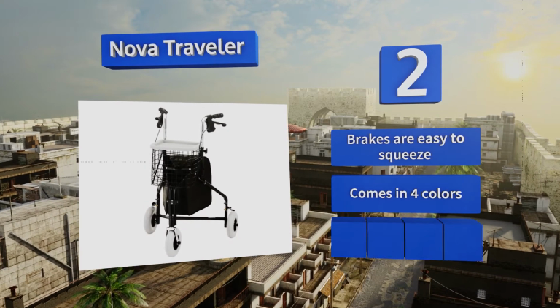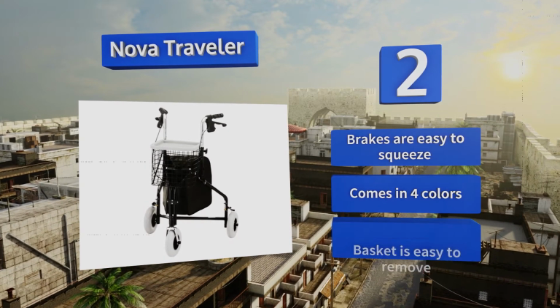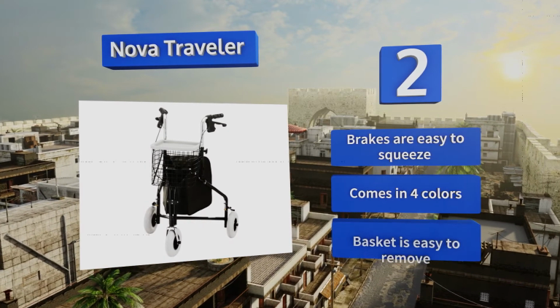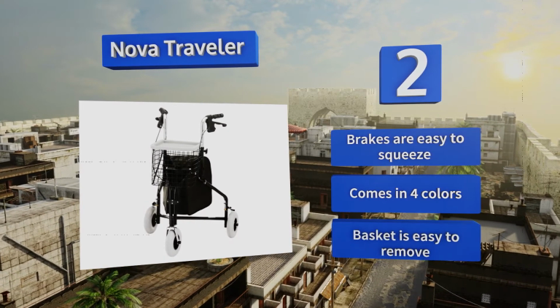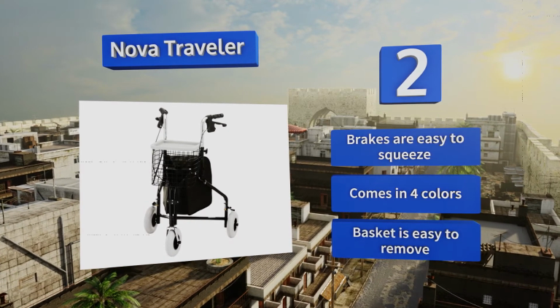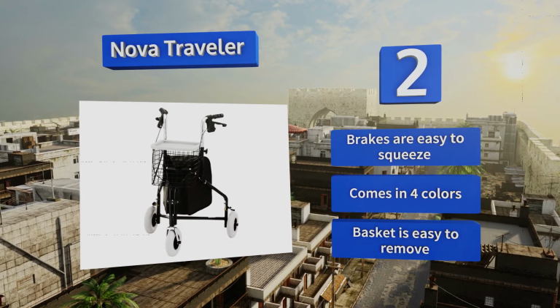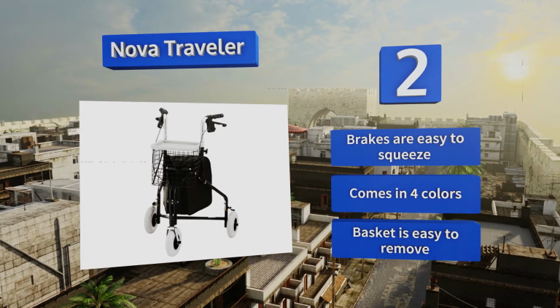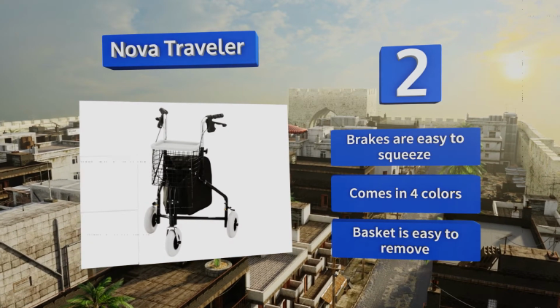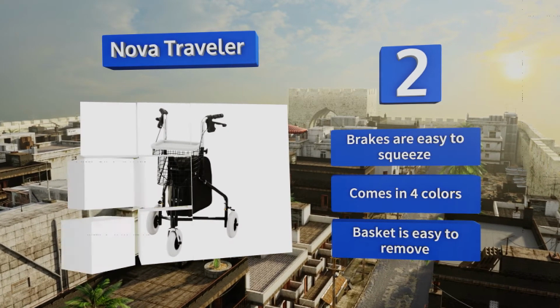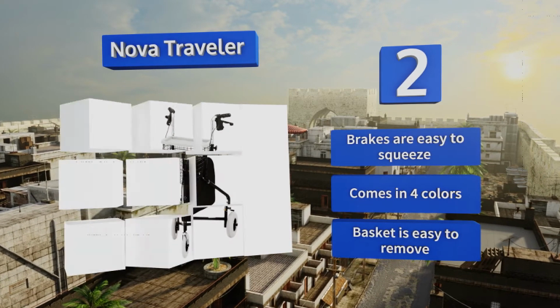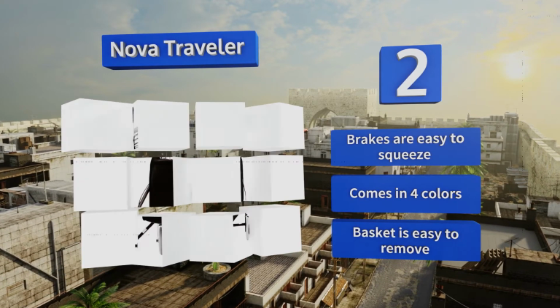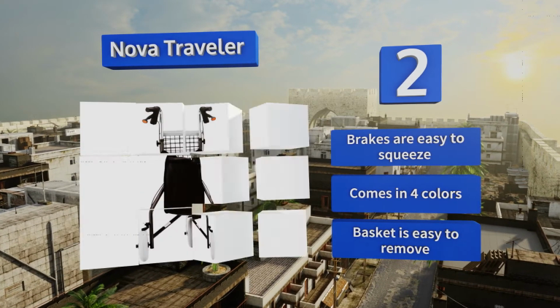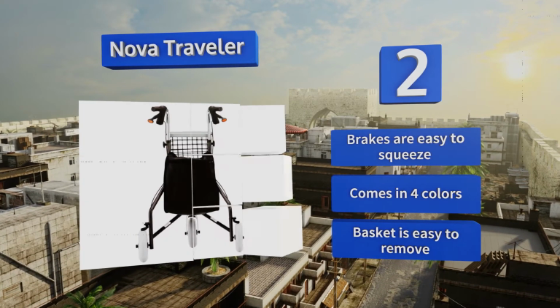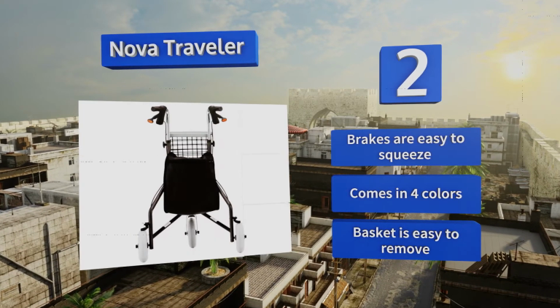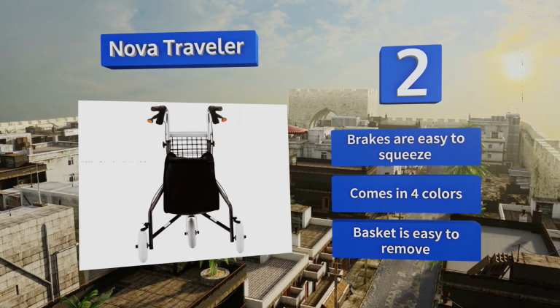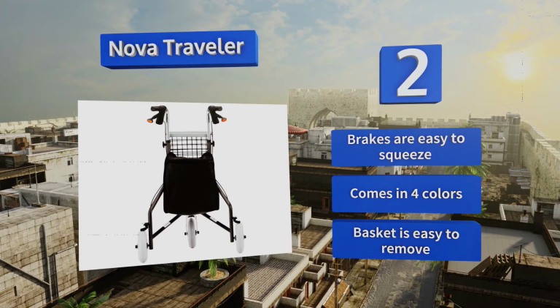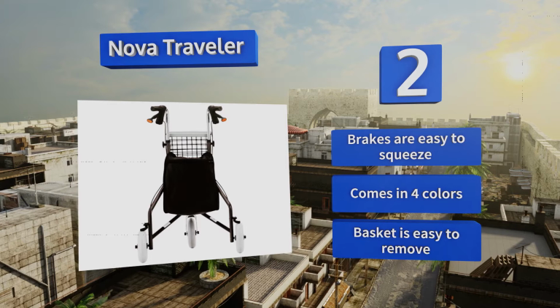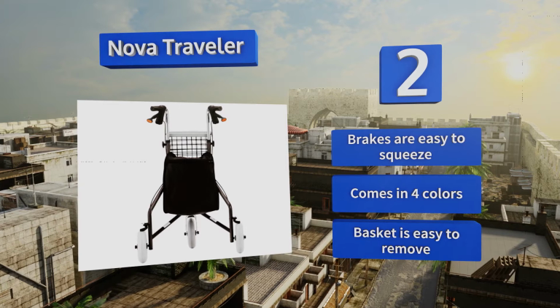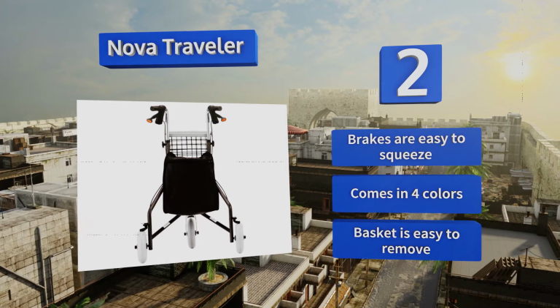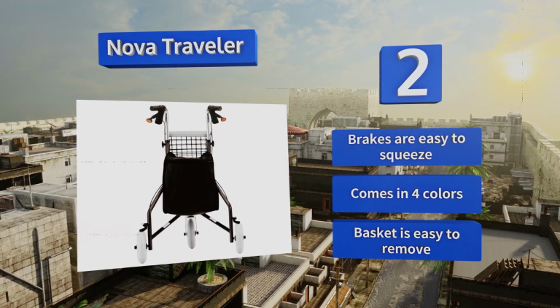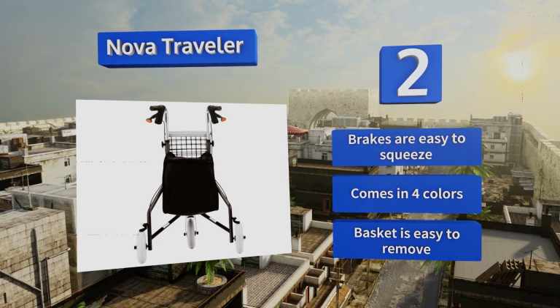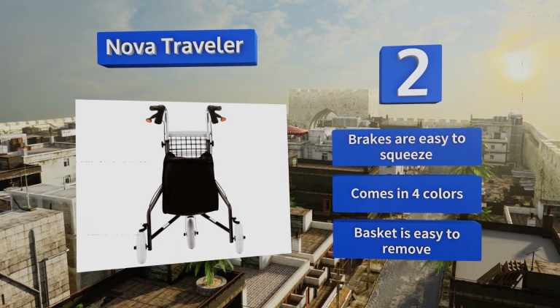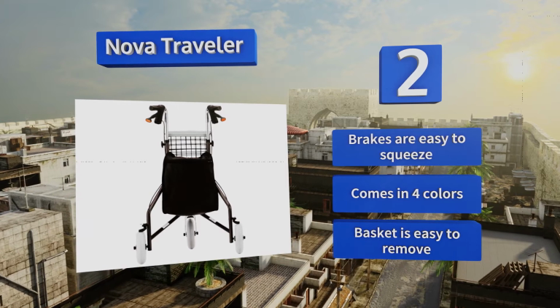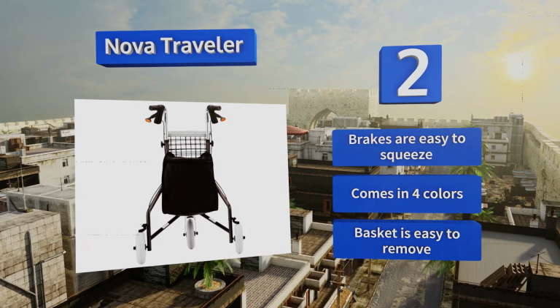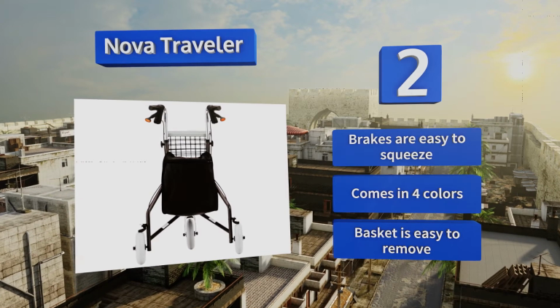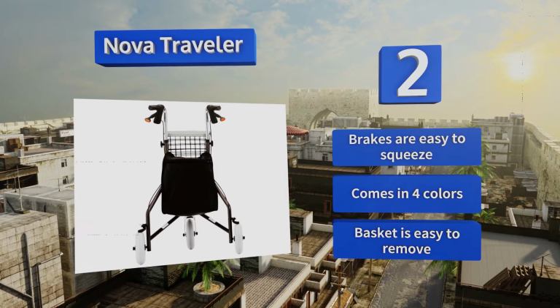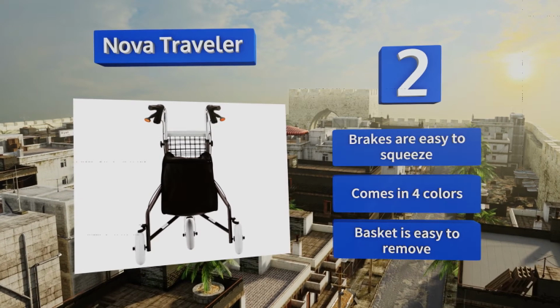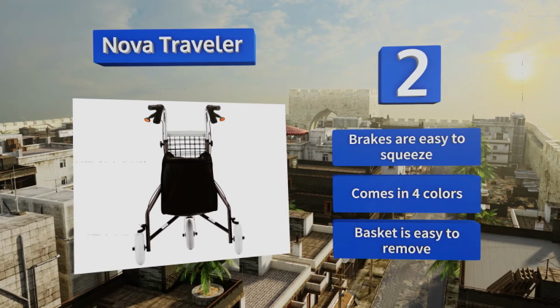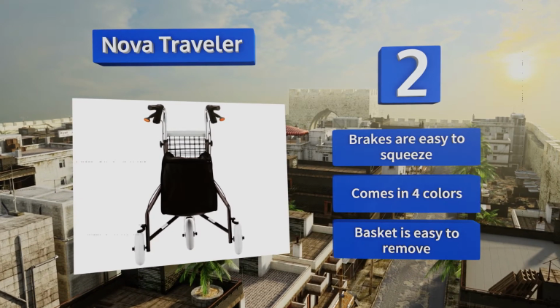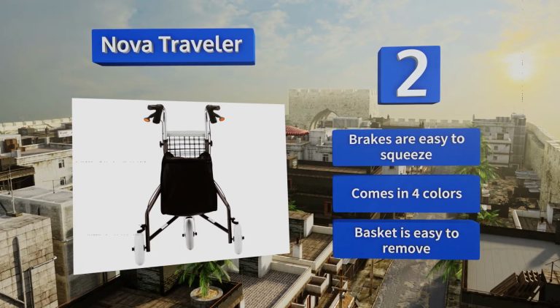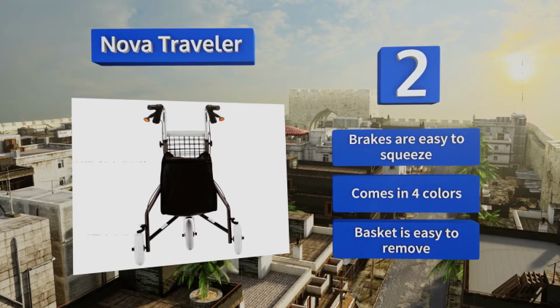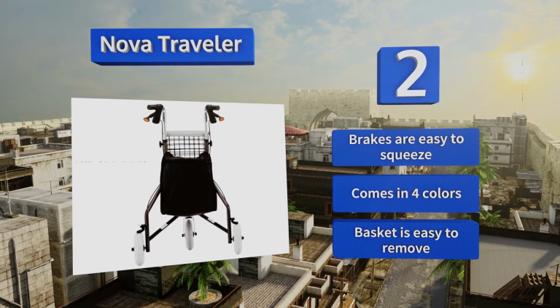The brakes are easy to squeeze, and the basket is easy to remove. It comes in four colours.